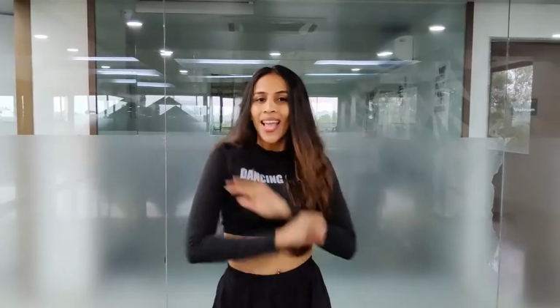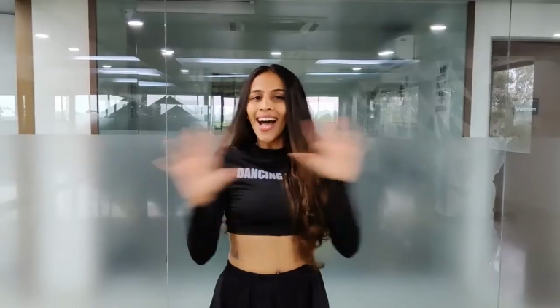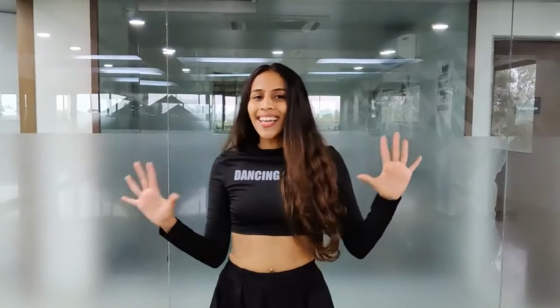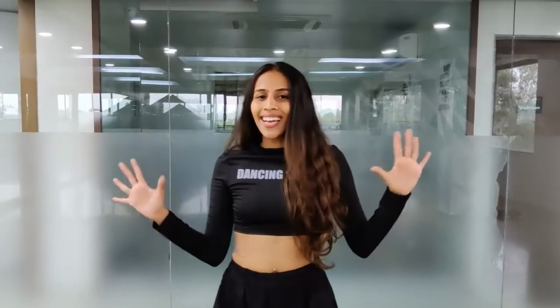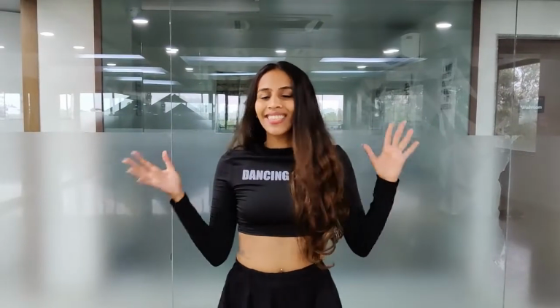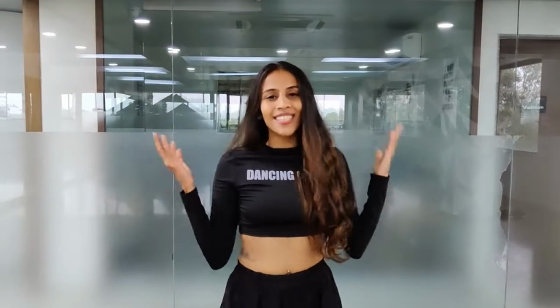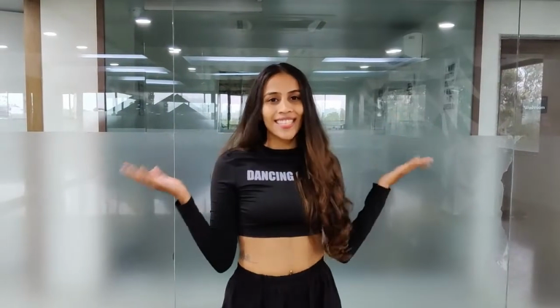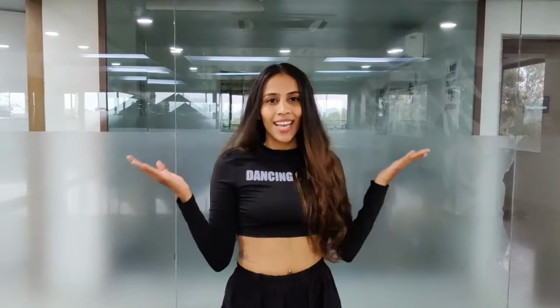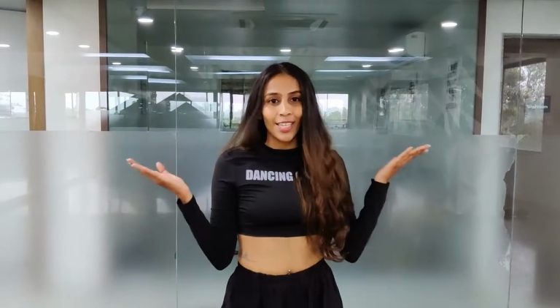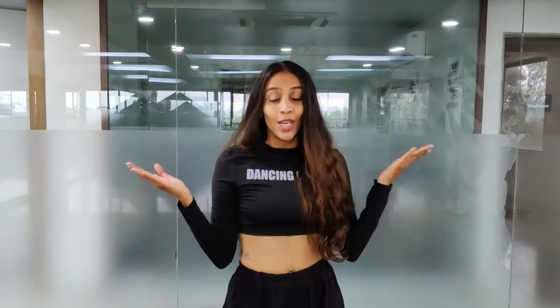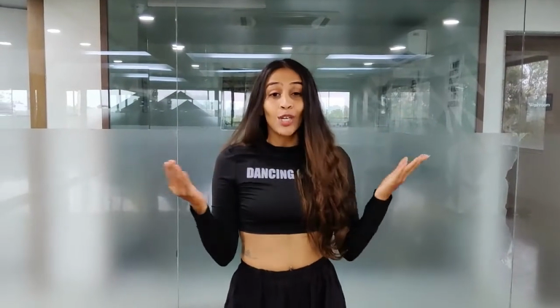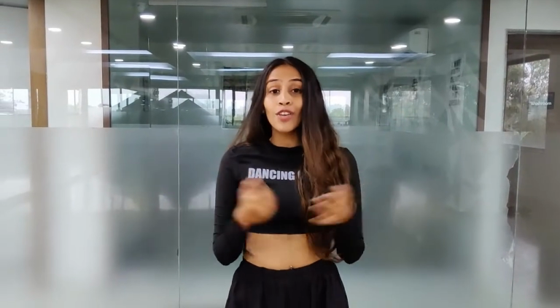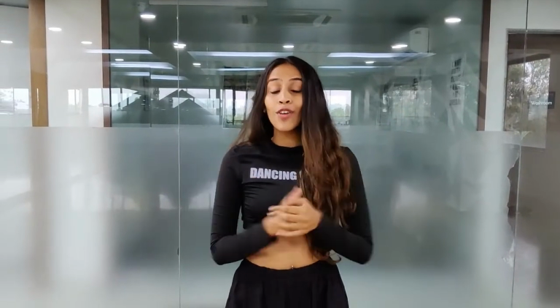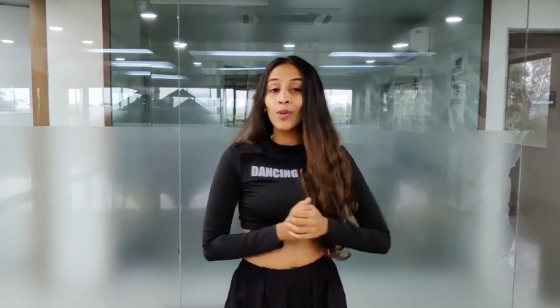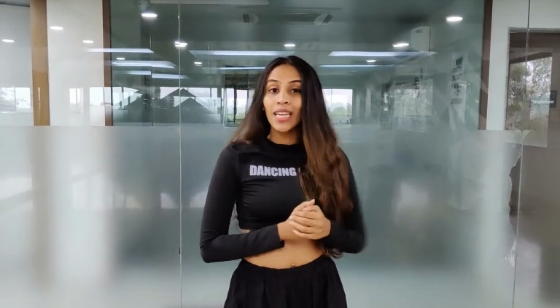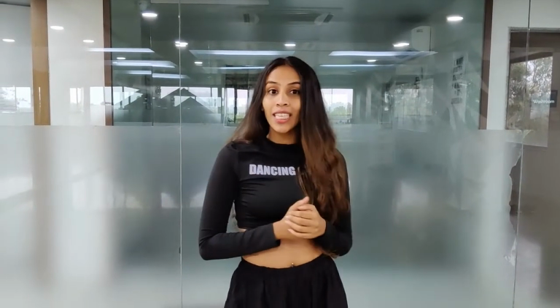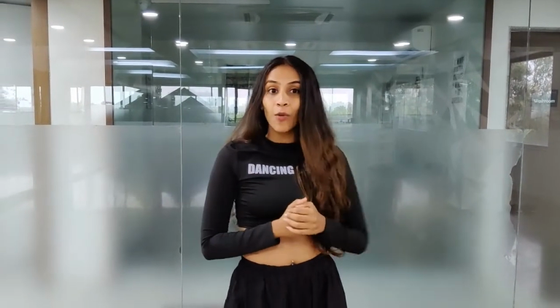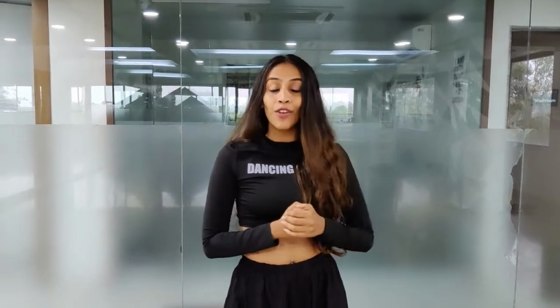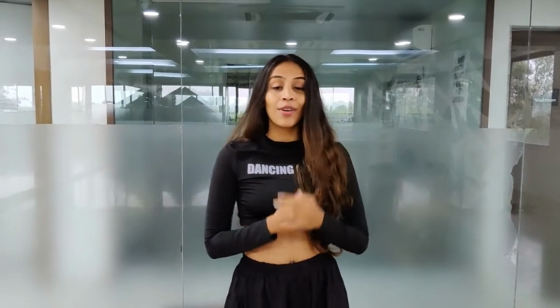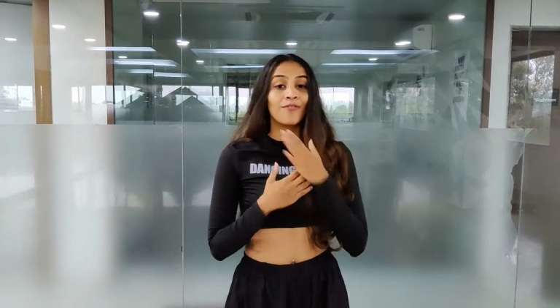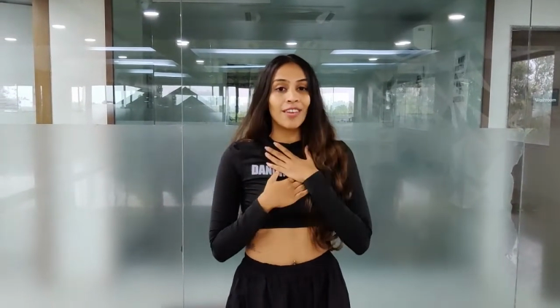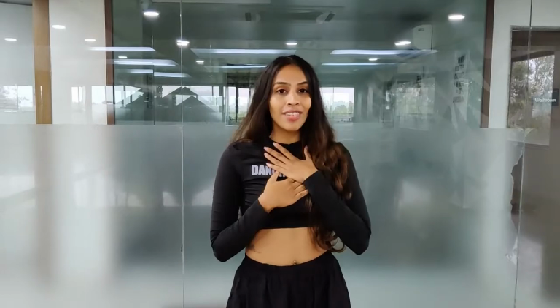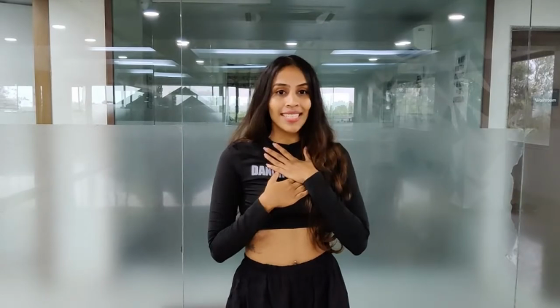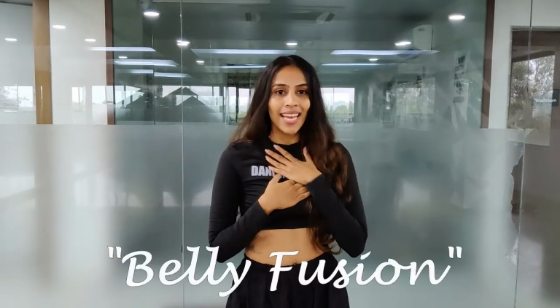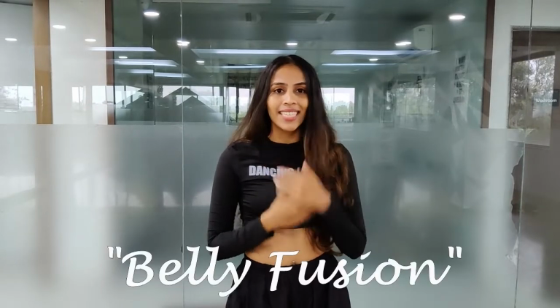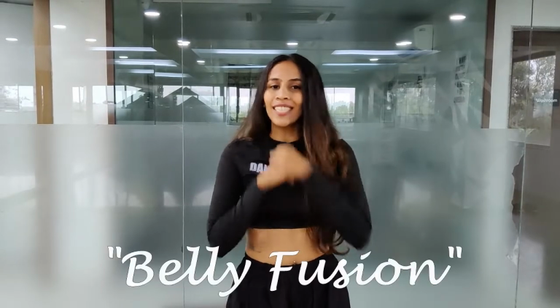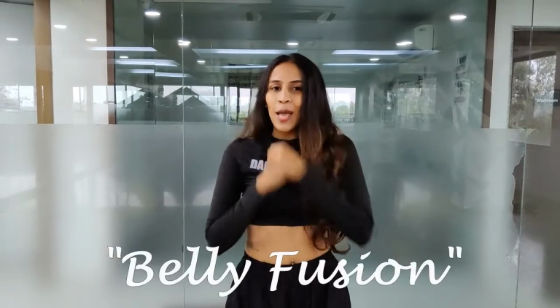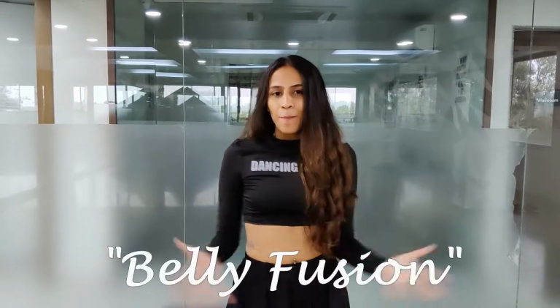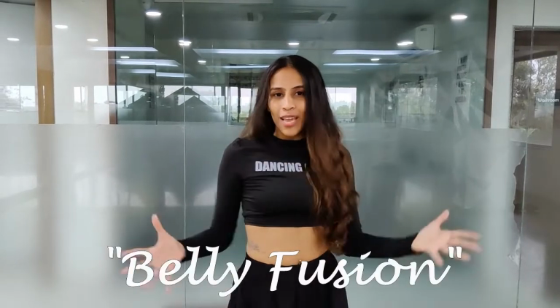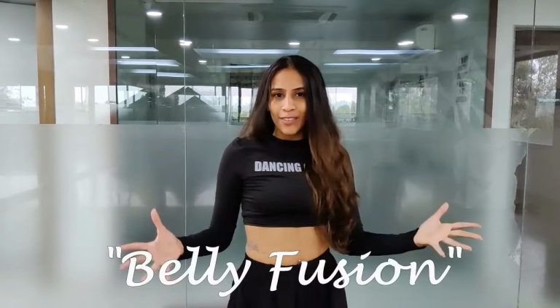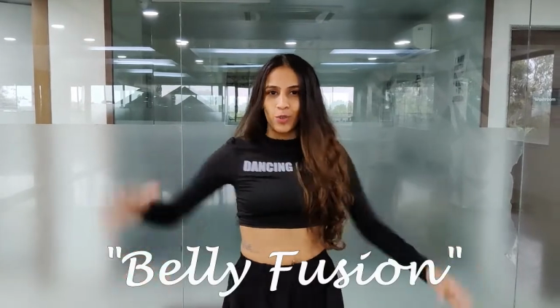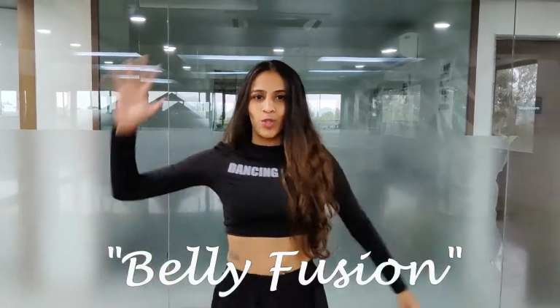Hi guys, this is Style. Today we are going to be learning one of my favorite styles, belly fusion.